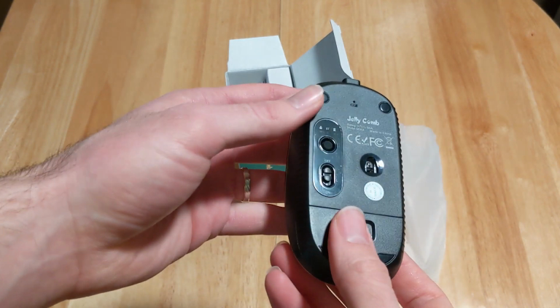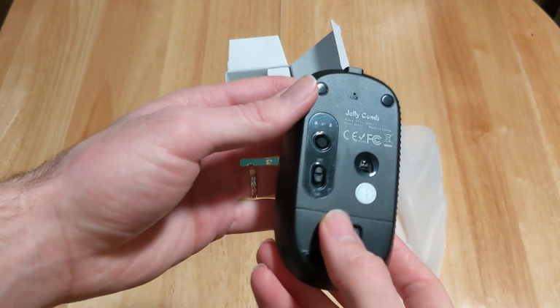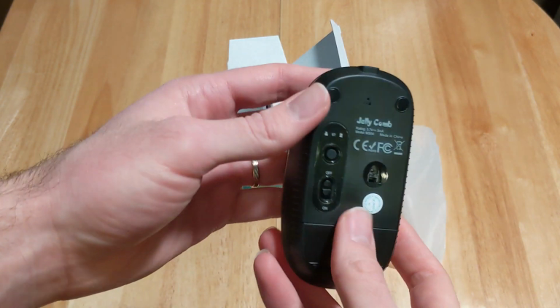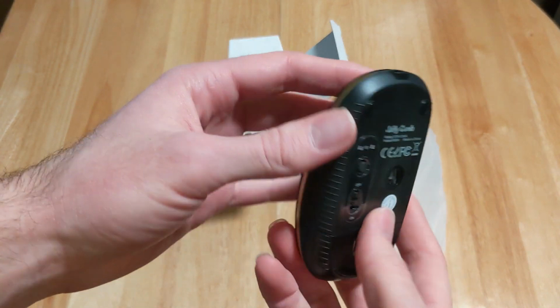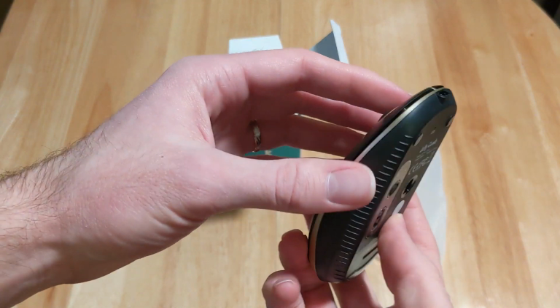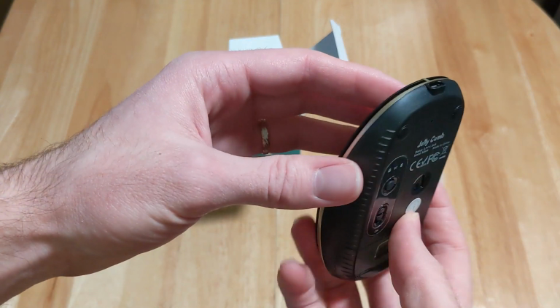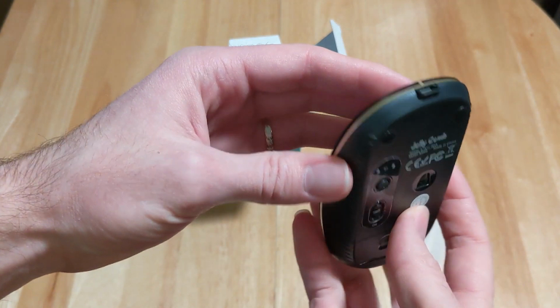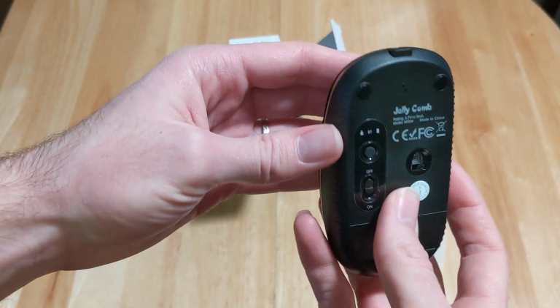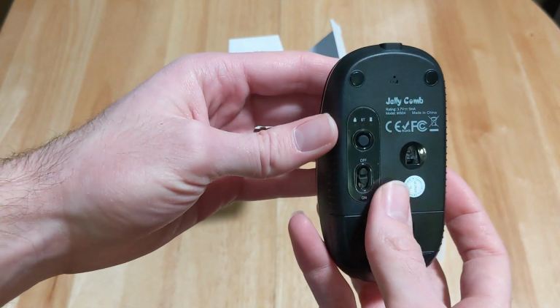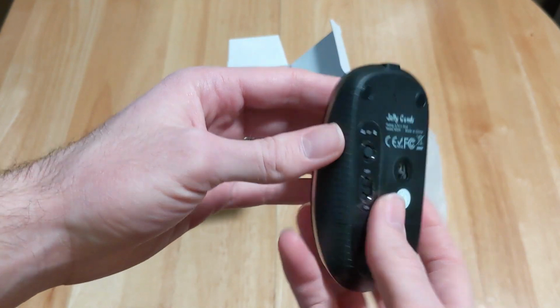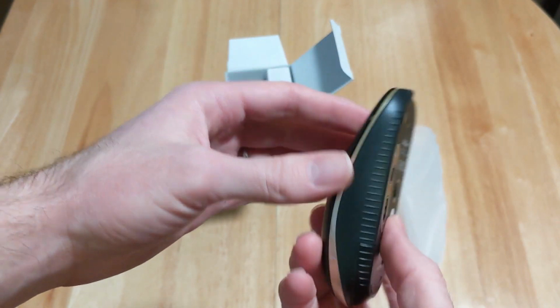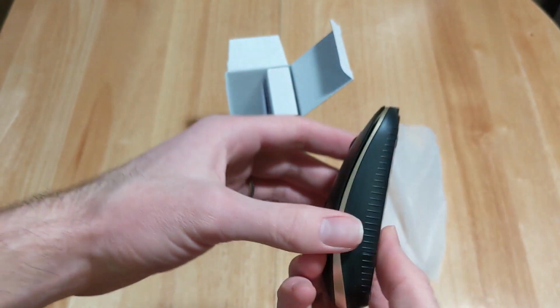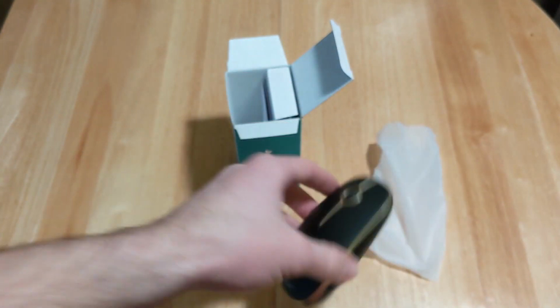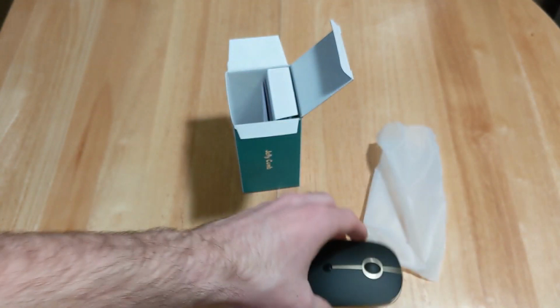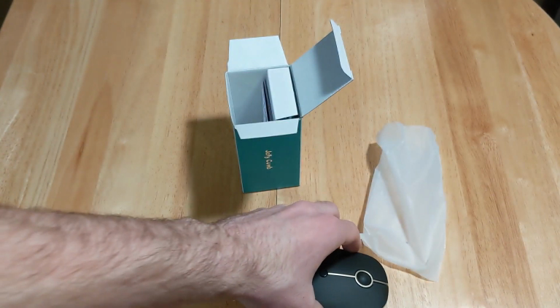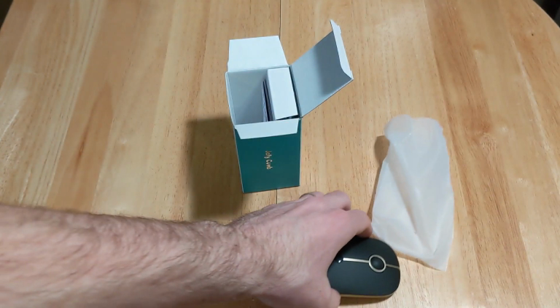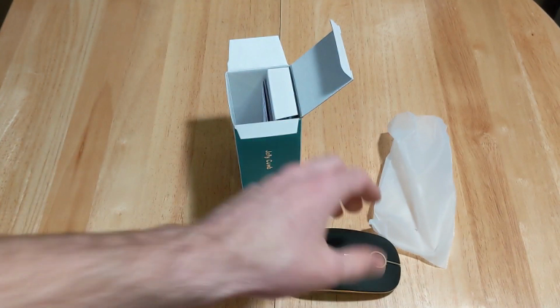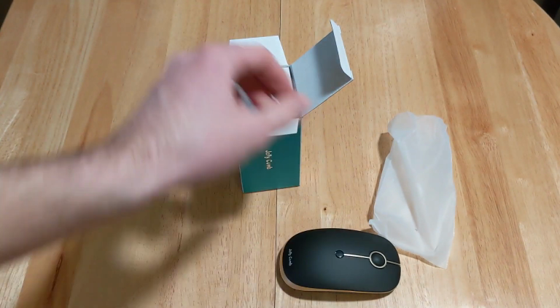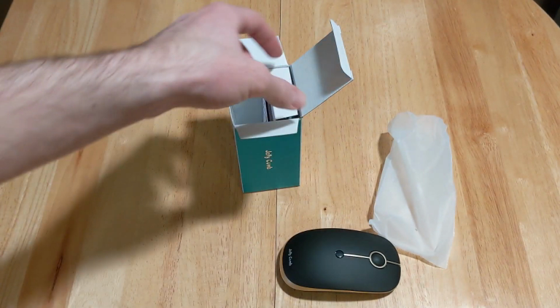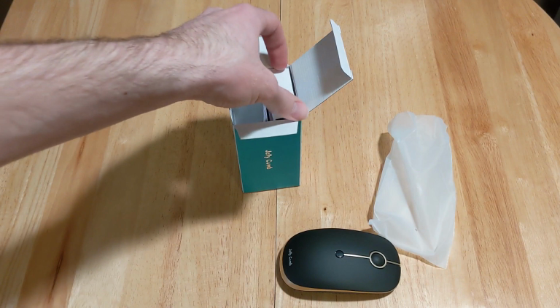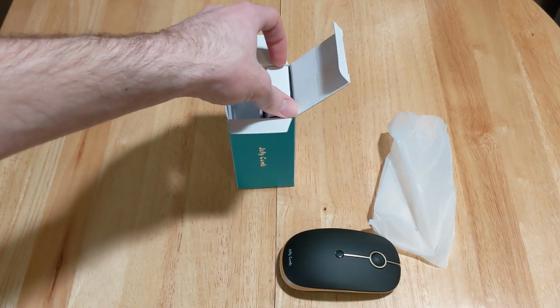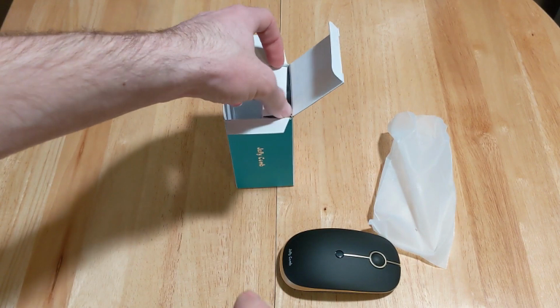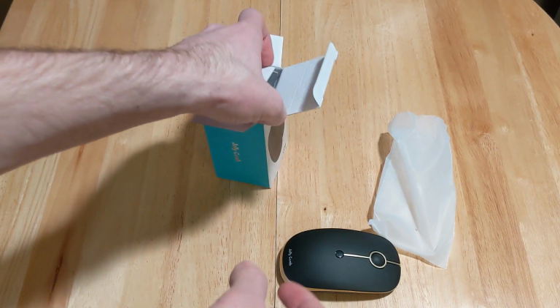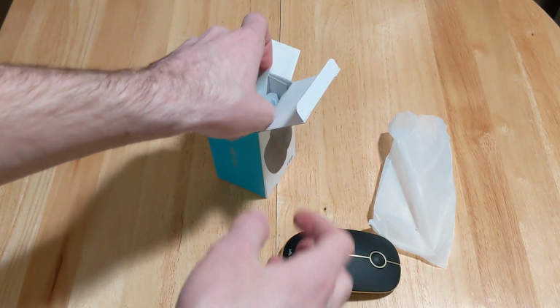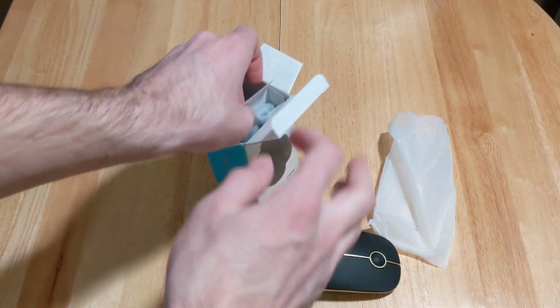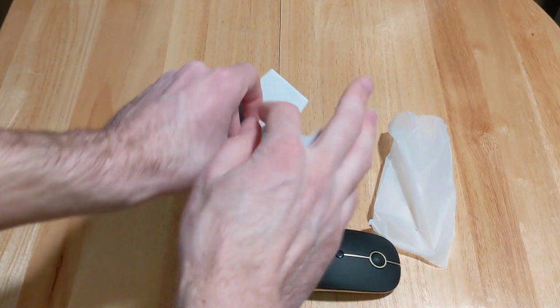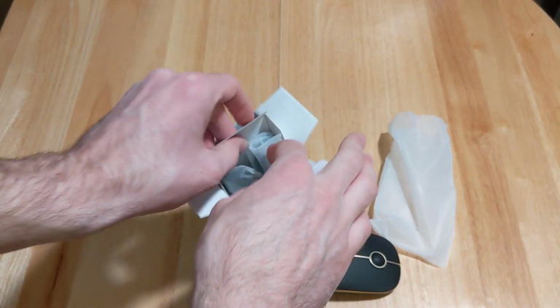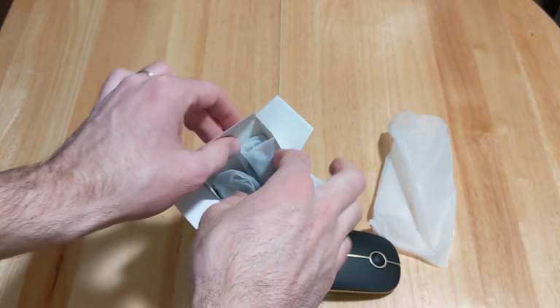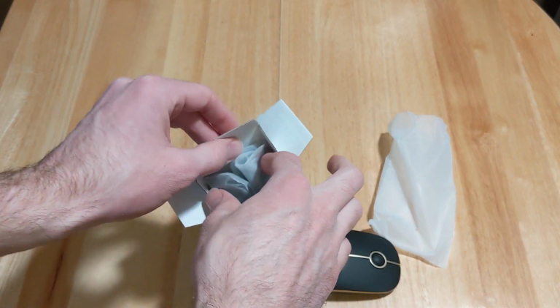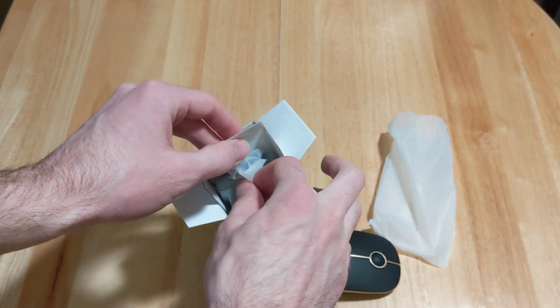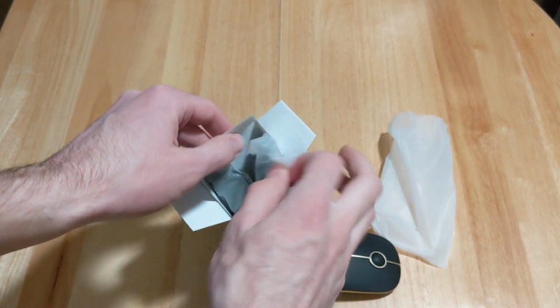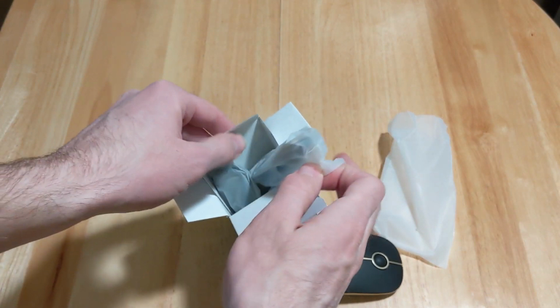It doesn't take any batteries — it must have an internal battery. I'm guessing there's a charging cord in here.